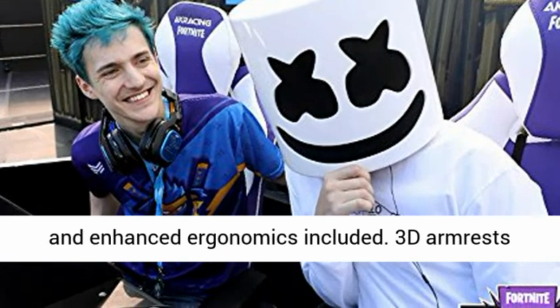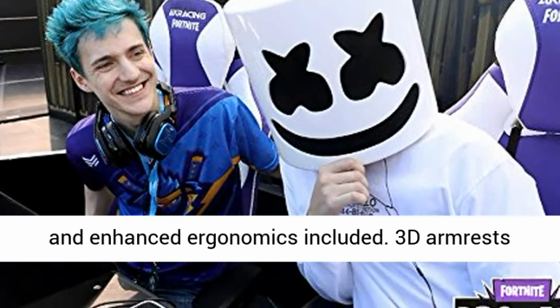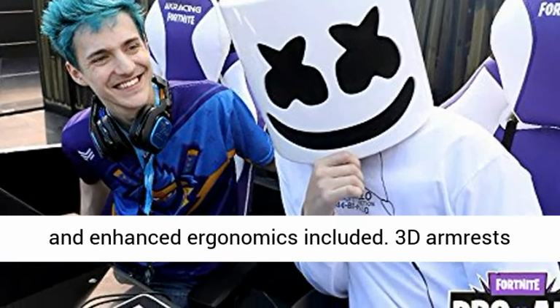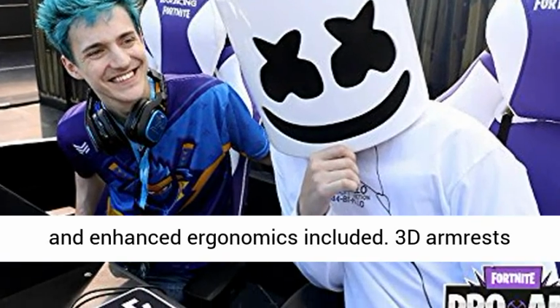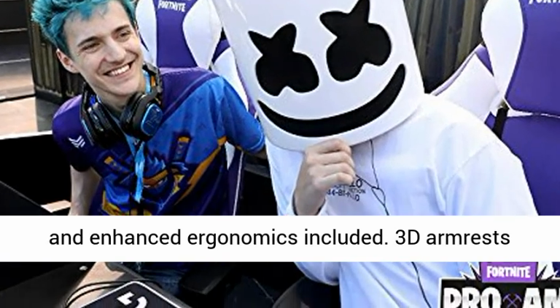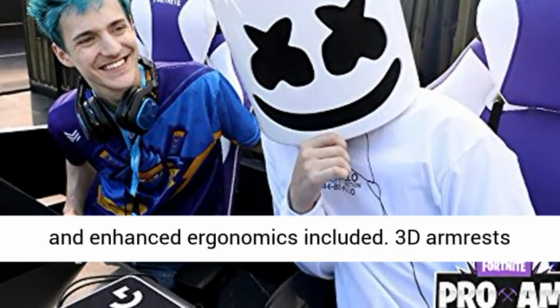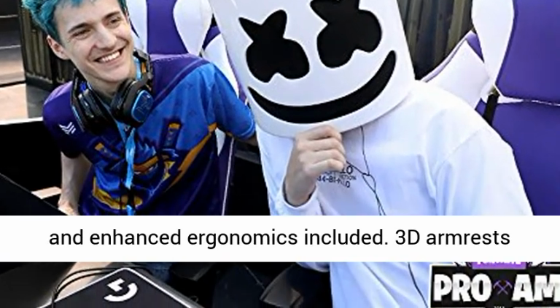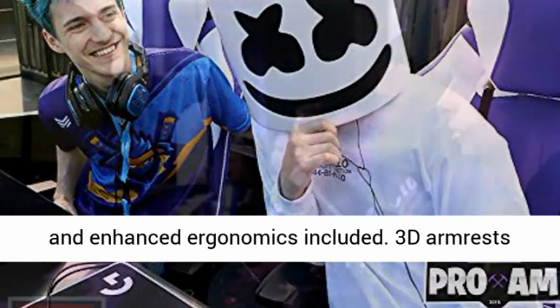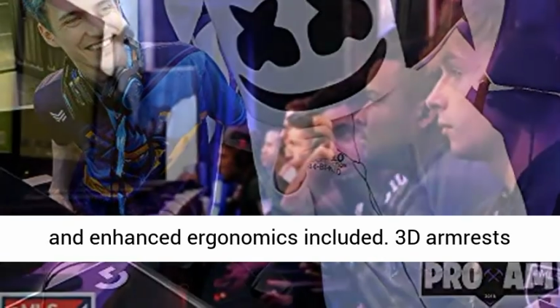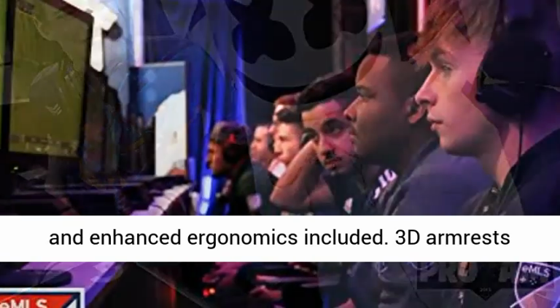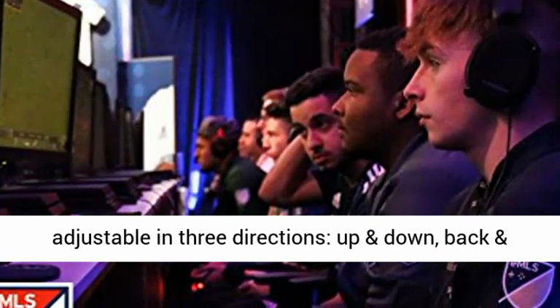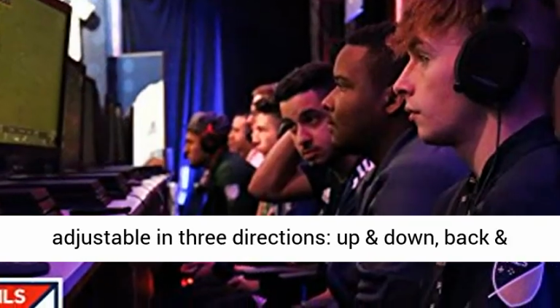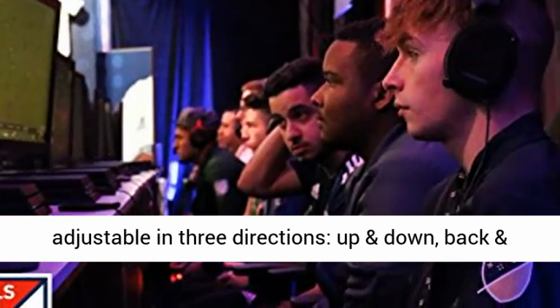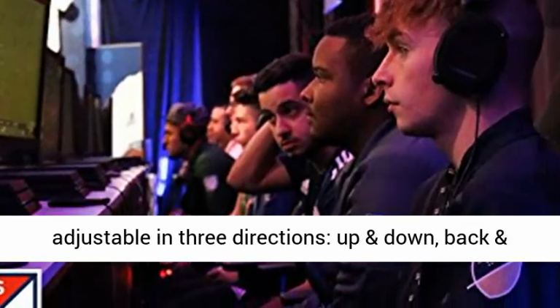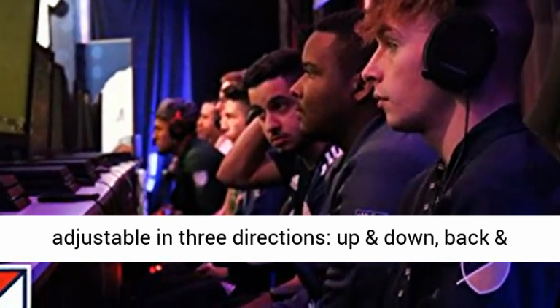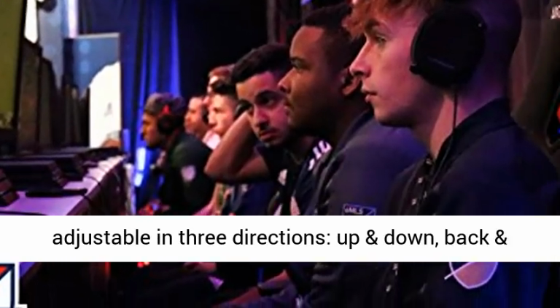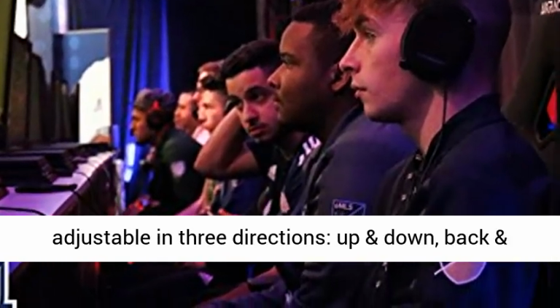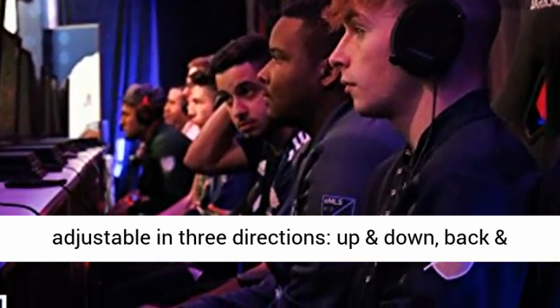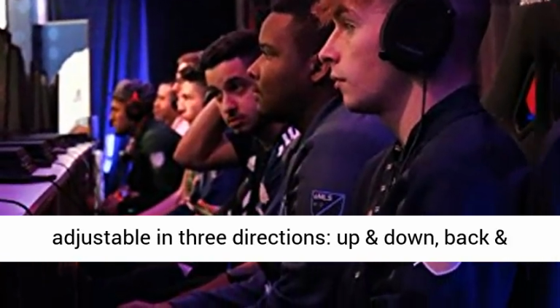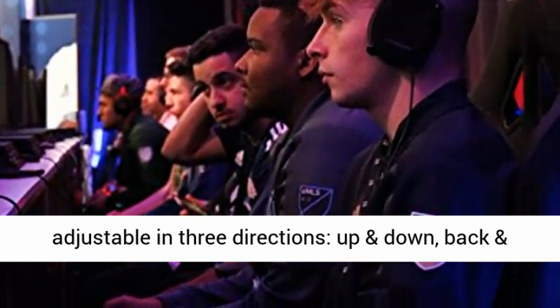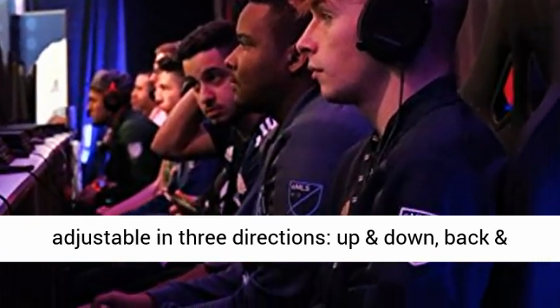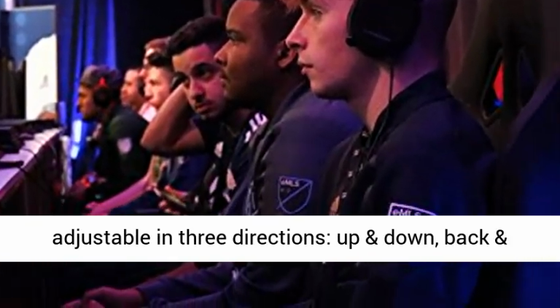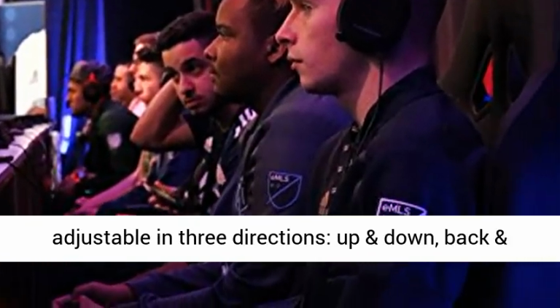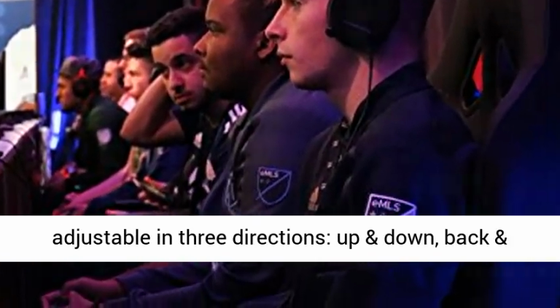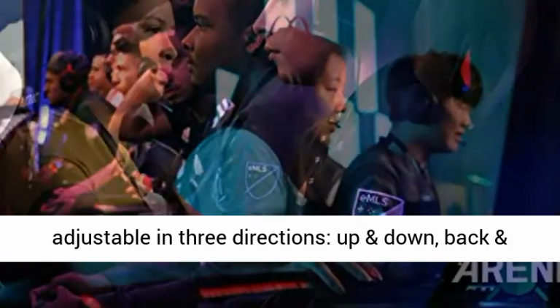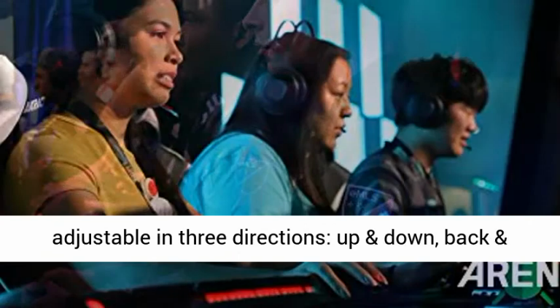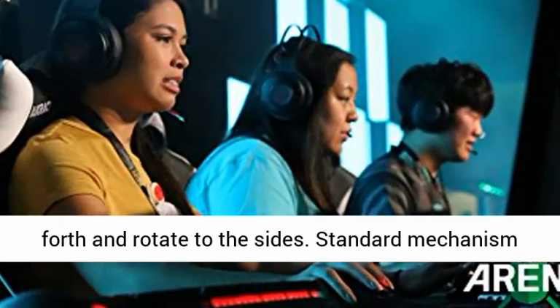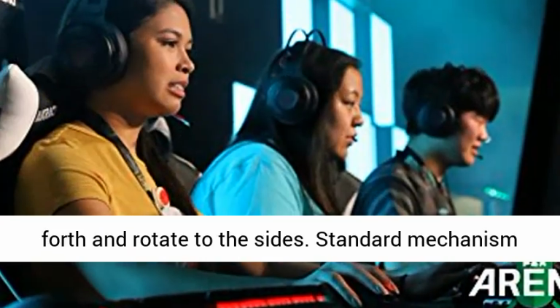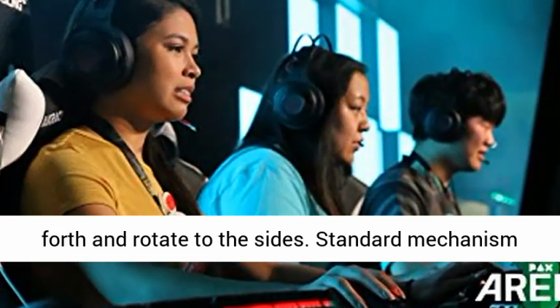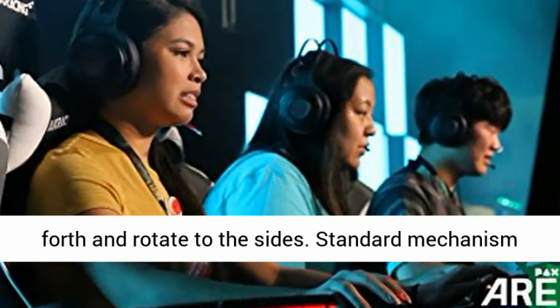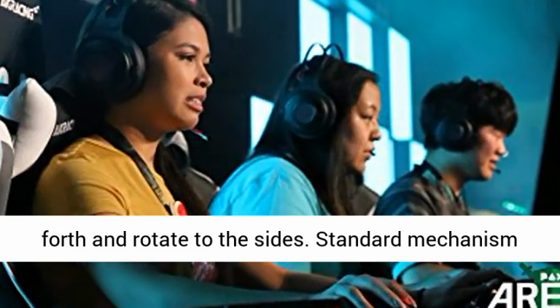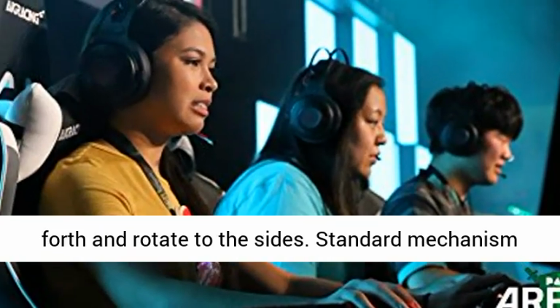3D armrests adjustable in three directions: up and down, back and forth, and rotate to the sides.